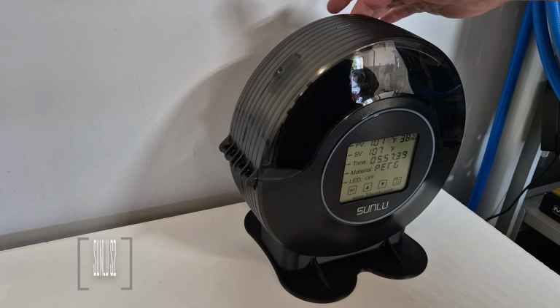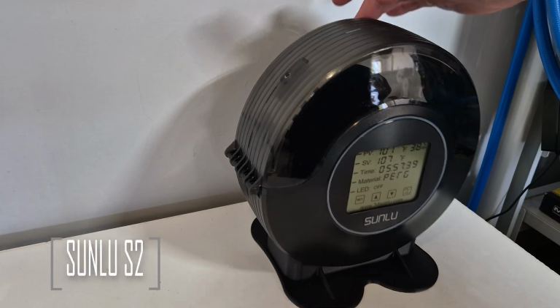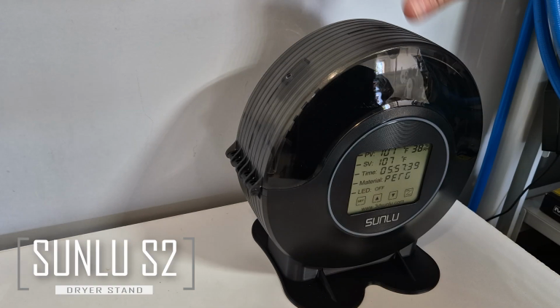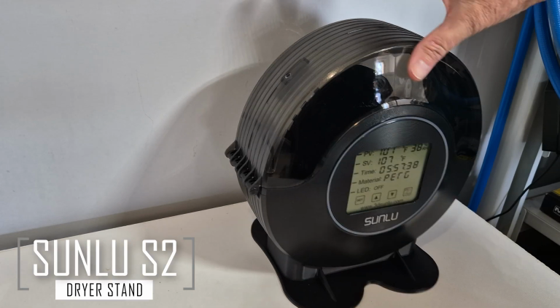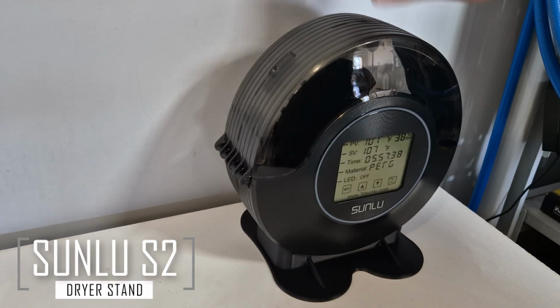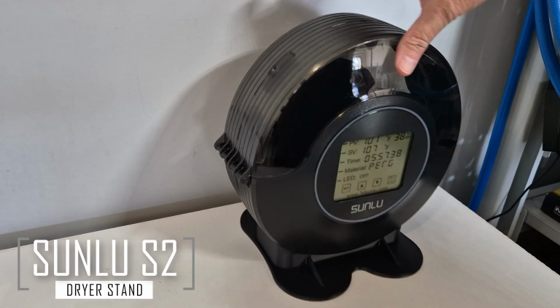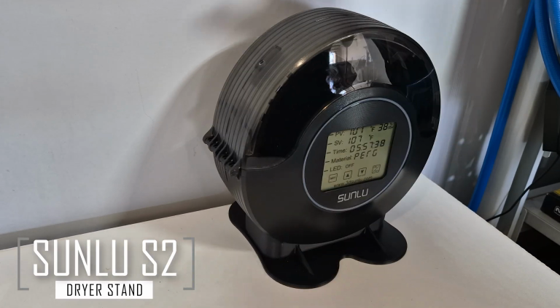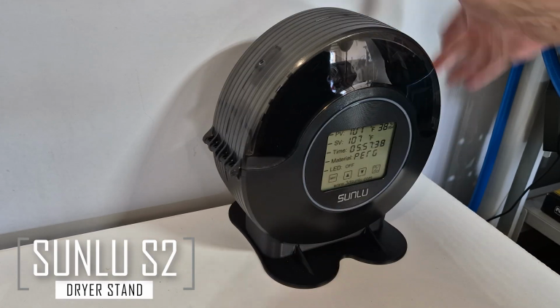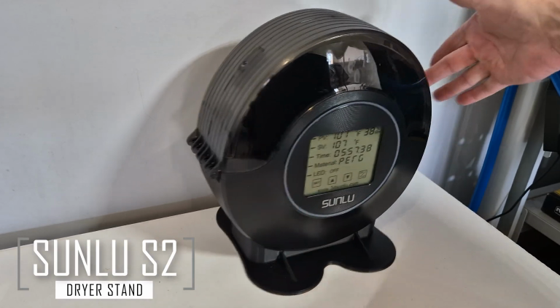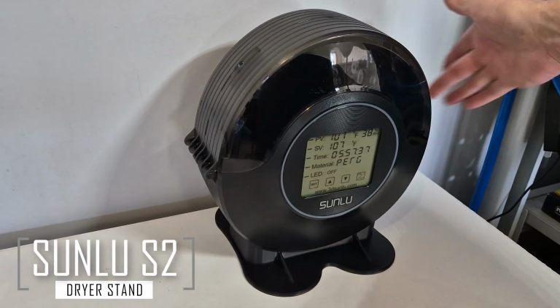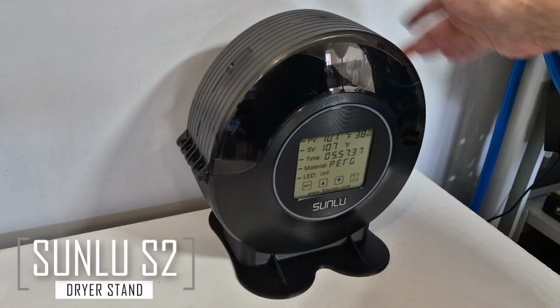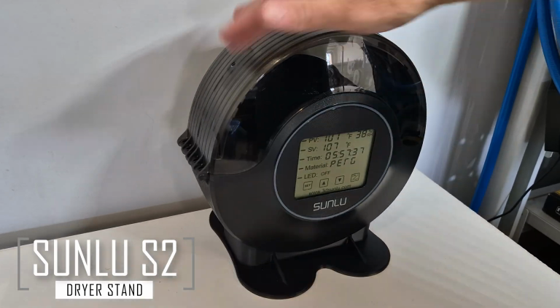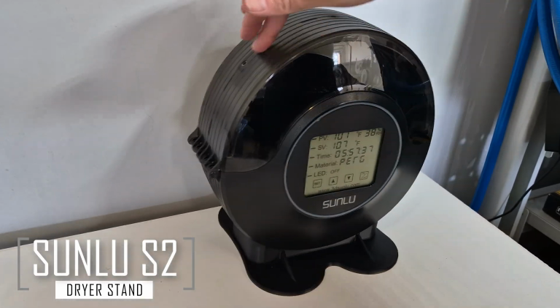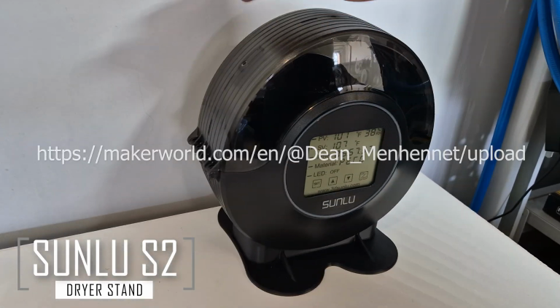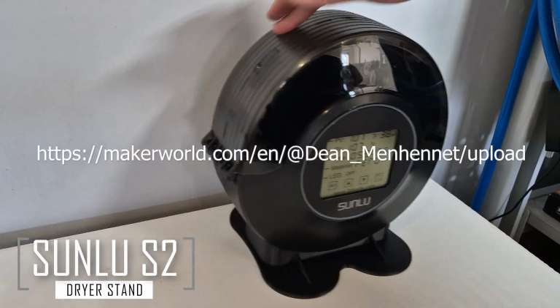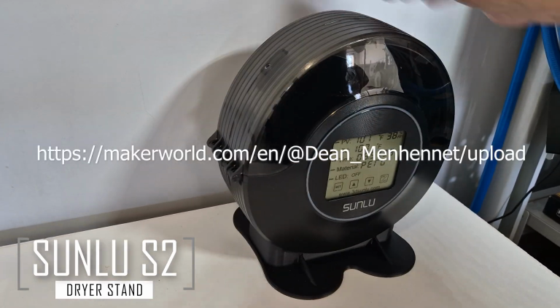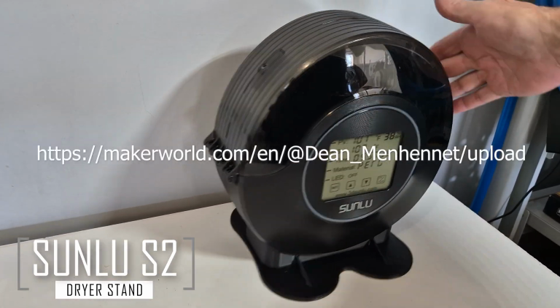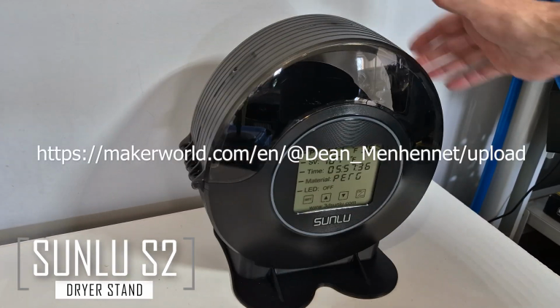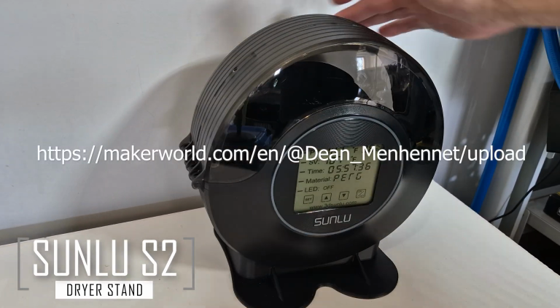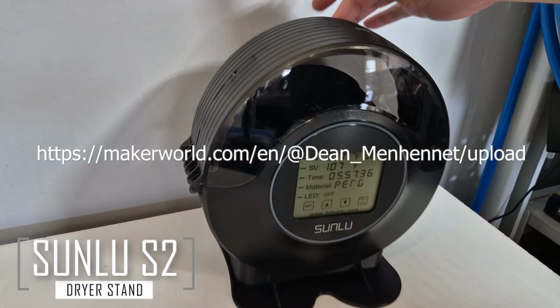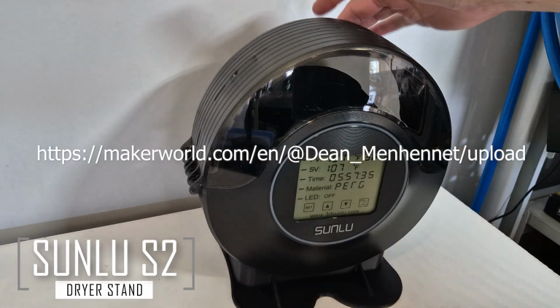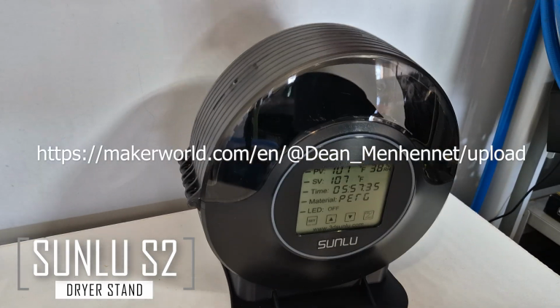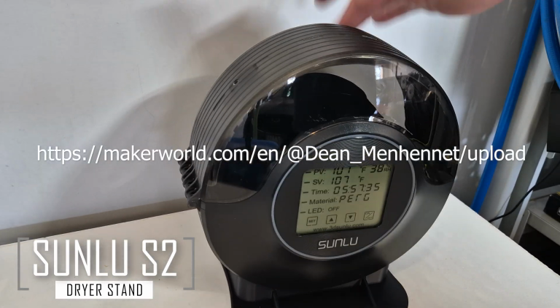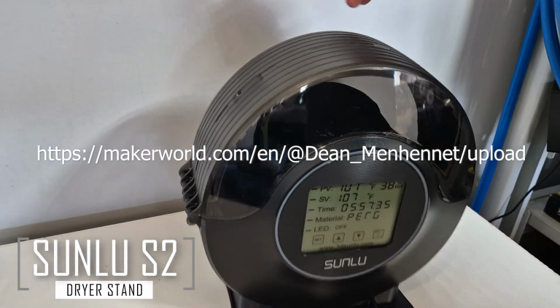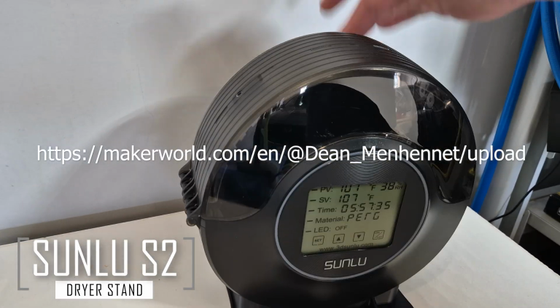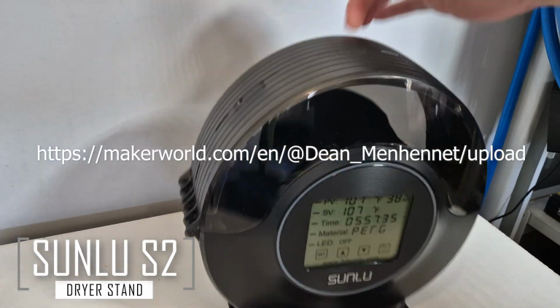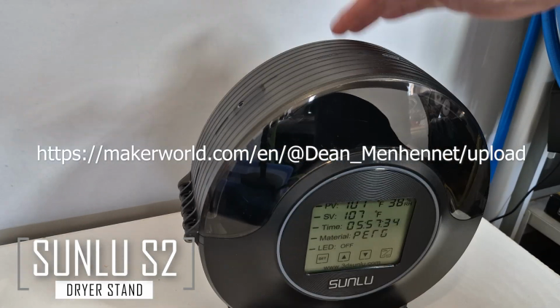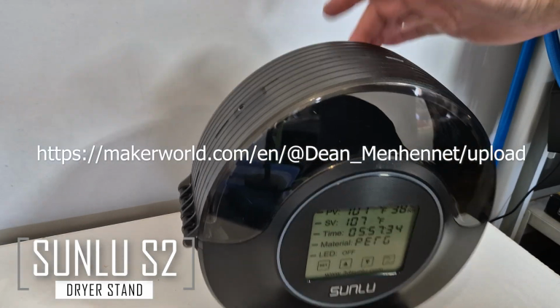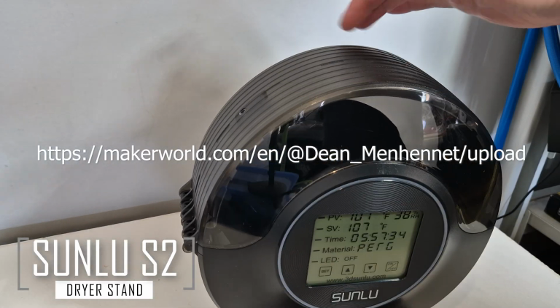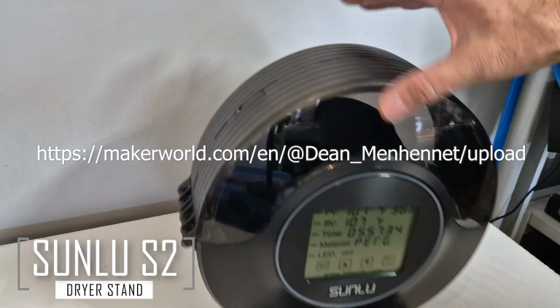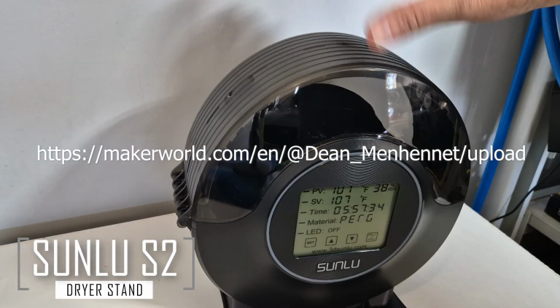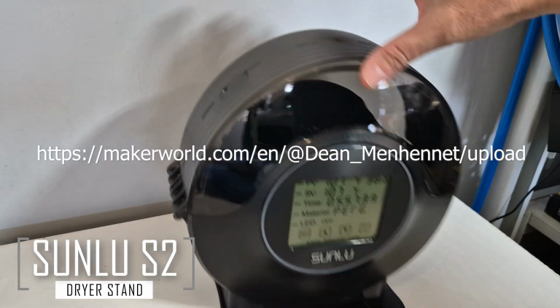I hope you like it and it solves the same annoying problem for you. The files are available on Maker World.